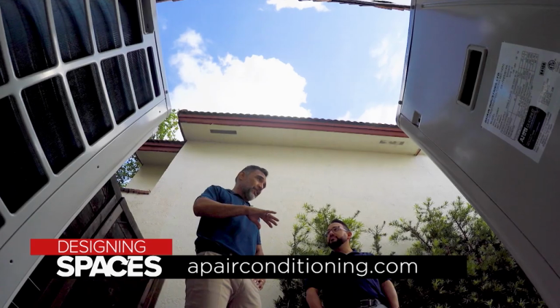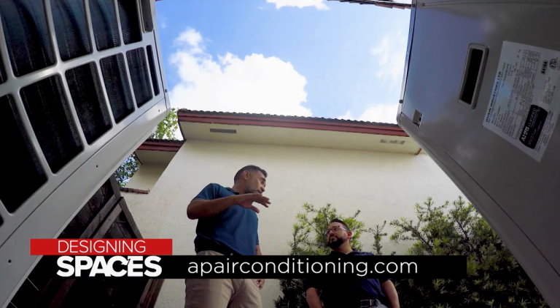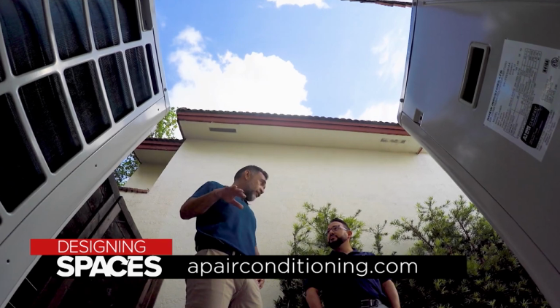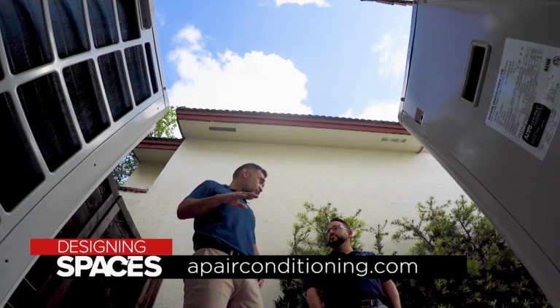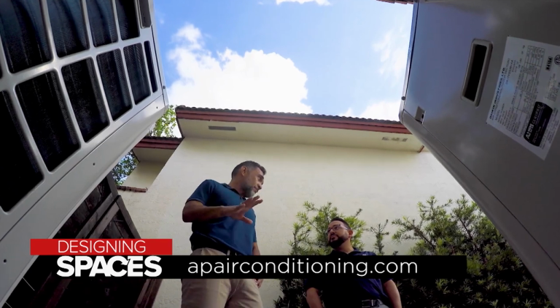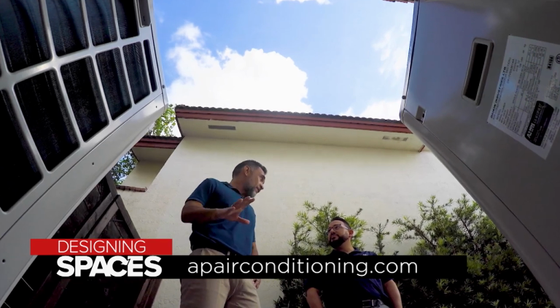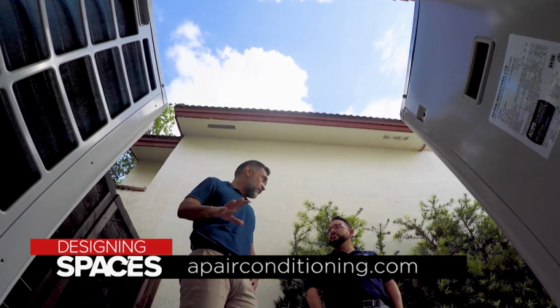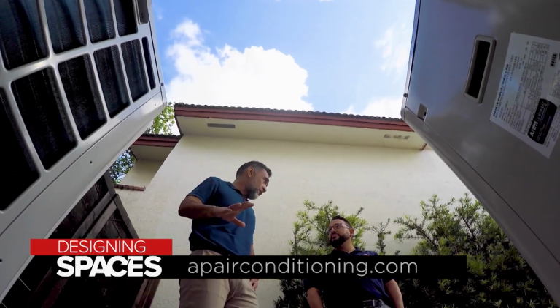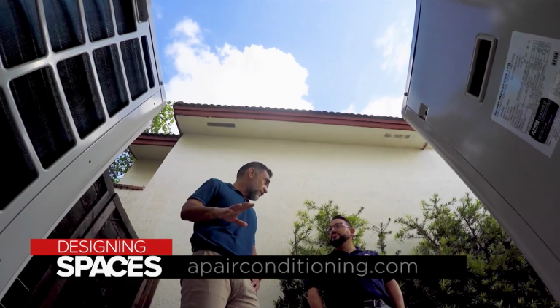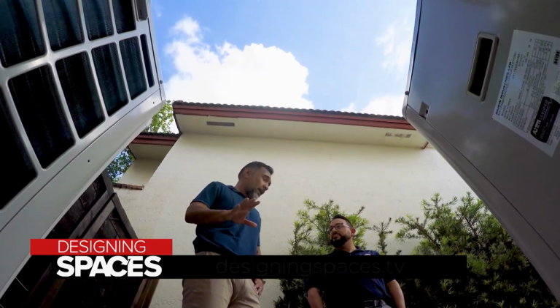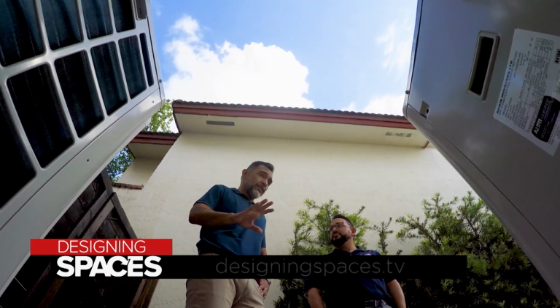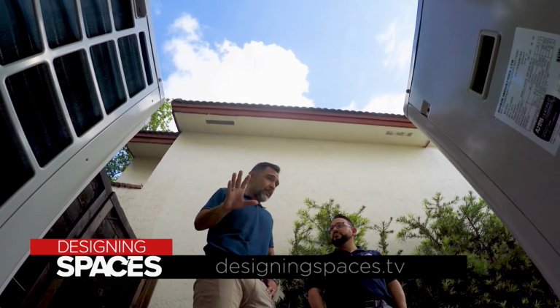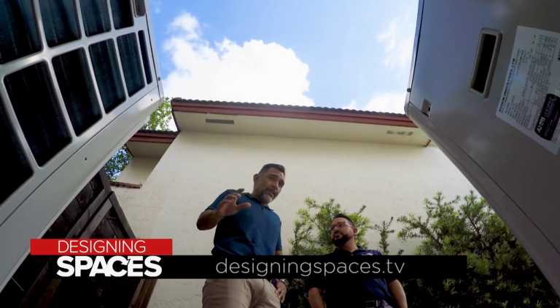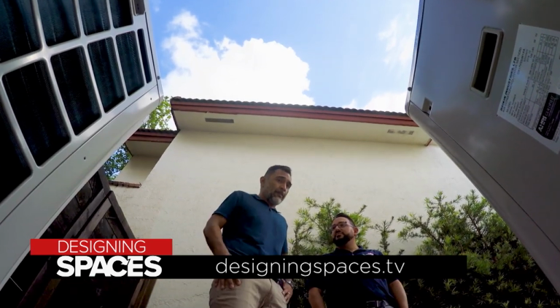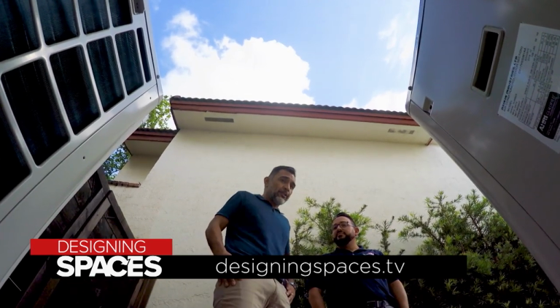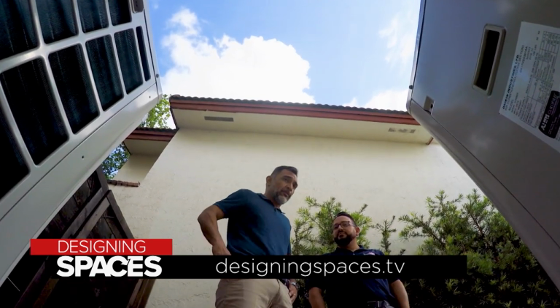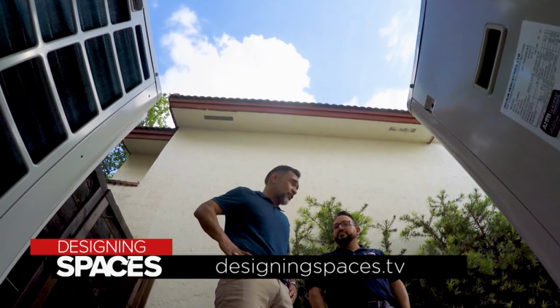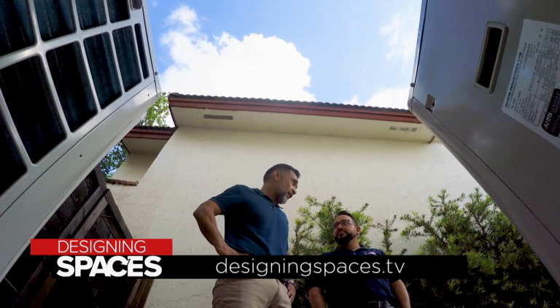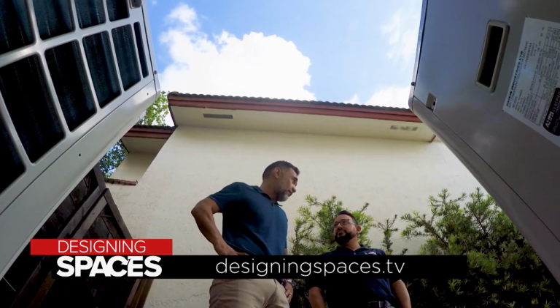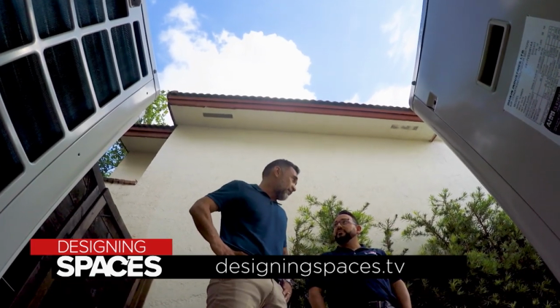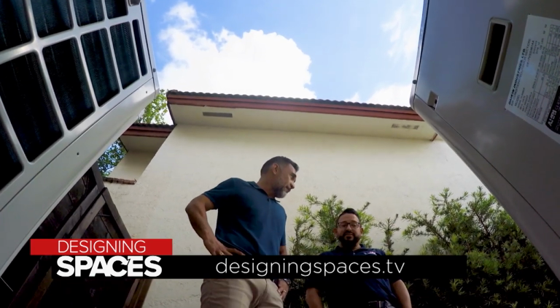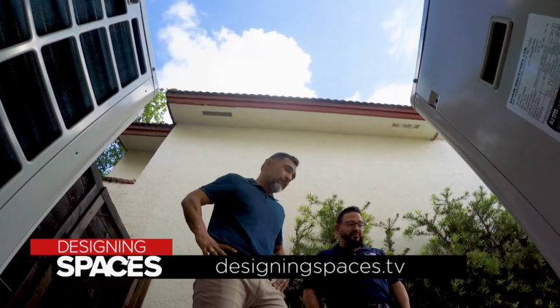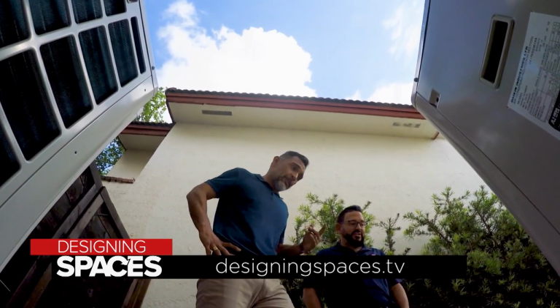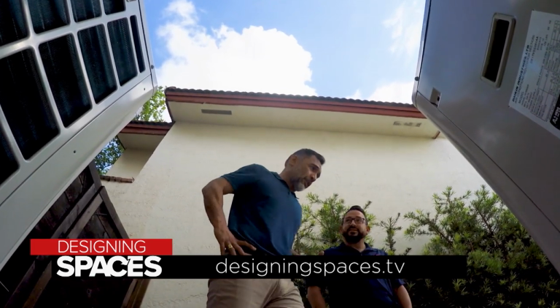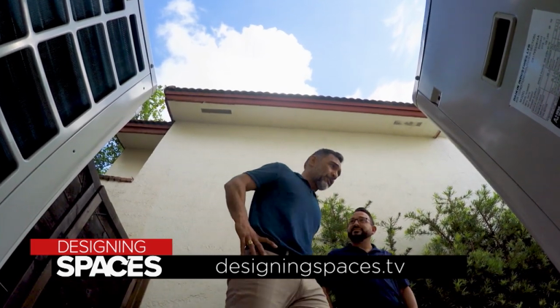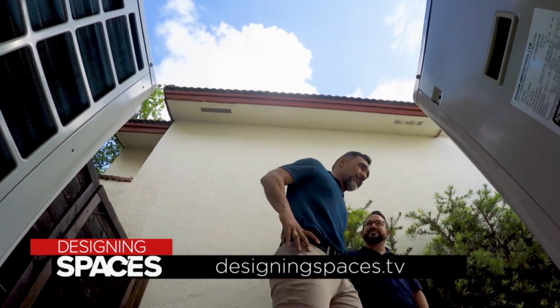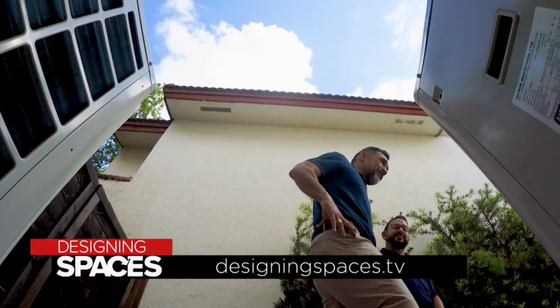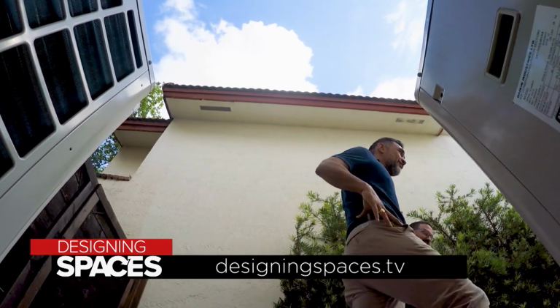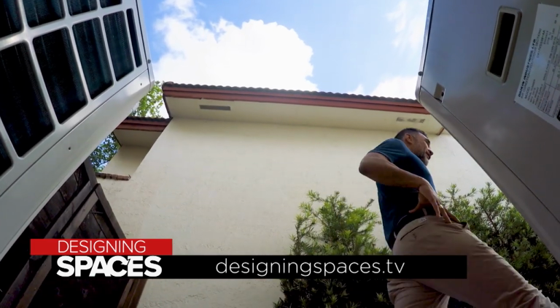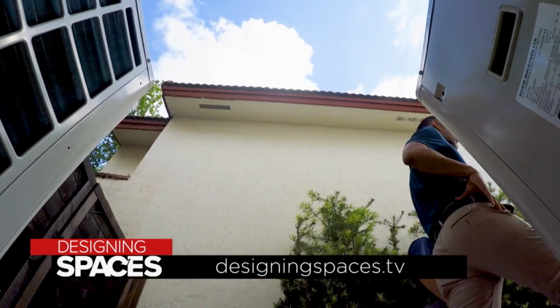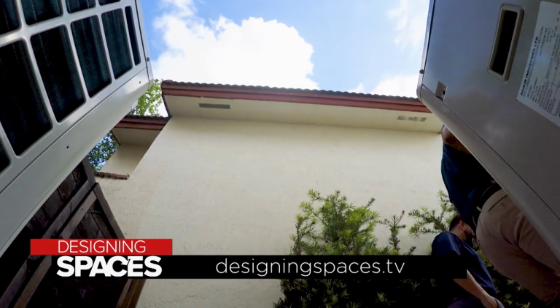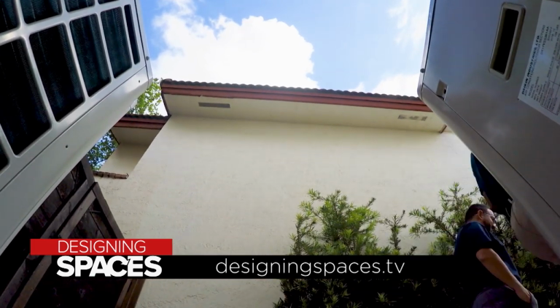For more information on A&P Air Conditioning and their lineup of the world's leading AC technology and brand names, including the Daikin Fit, visit APAirConditioning.com. A&P Air Conditioning, serving Miami-Dade, Broward, and Palm Beach counties. And for other home design and technology tips, visit us at DesigningSpaces.tv.